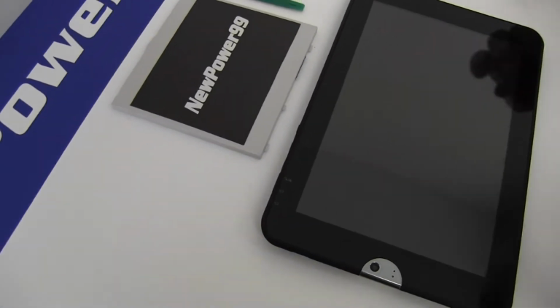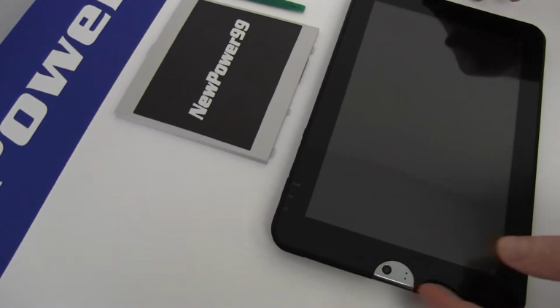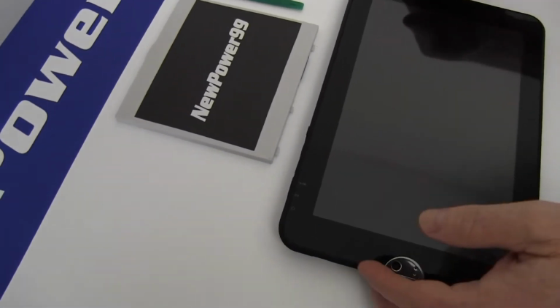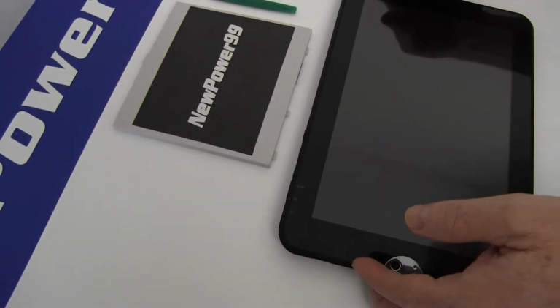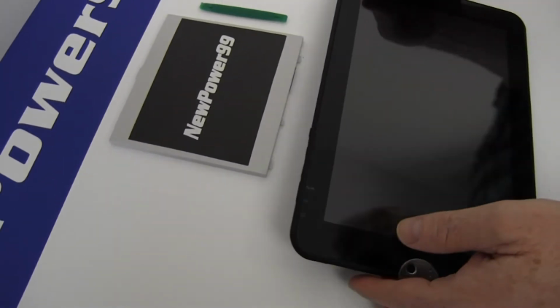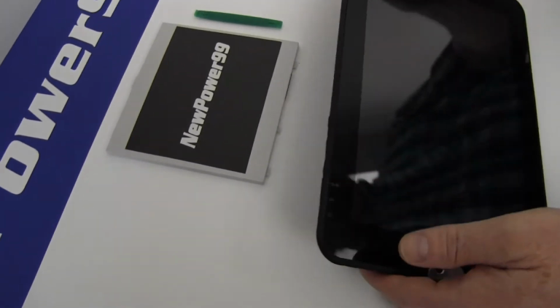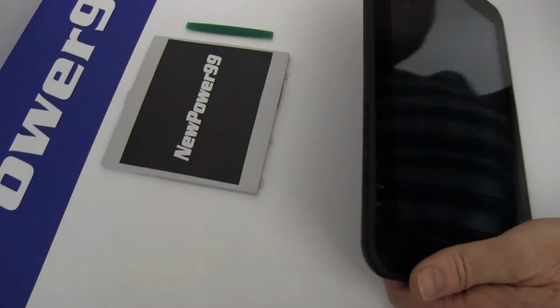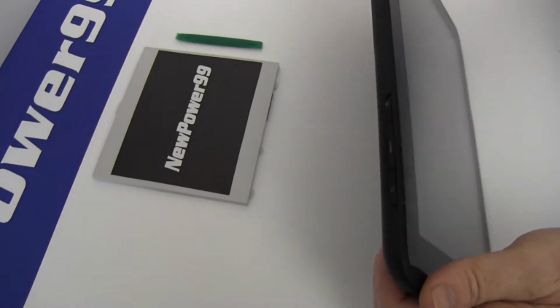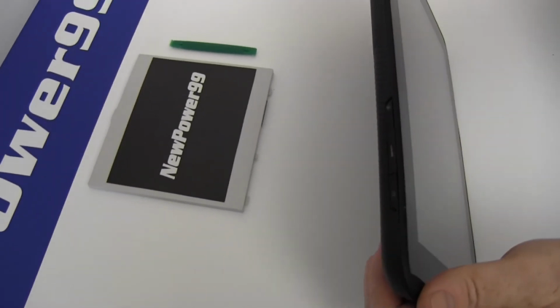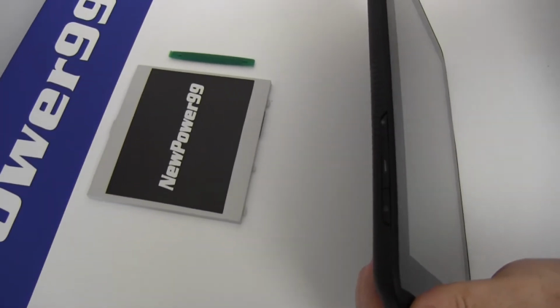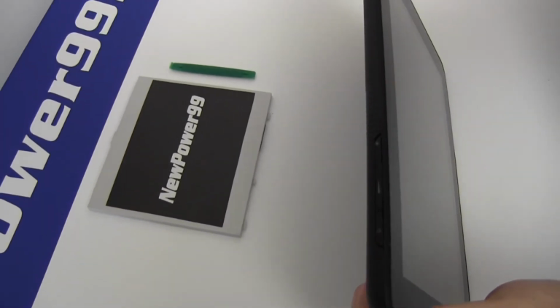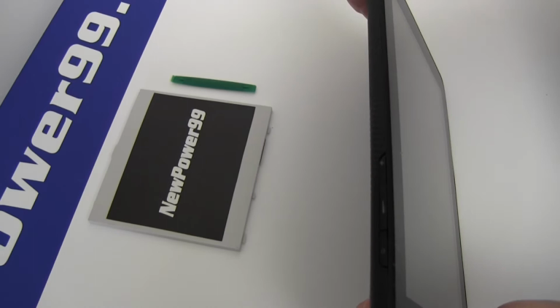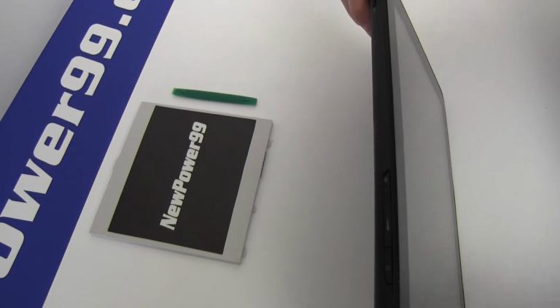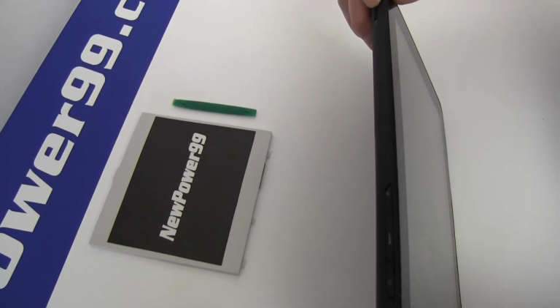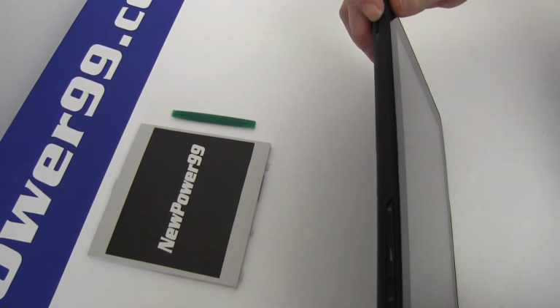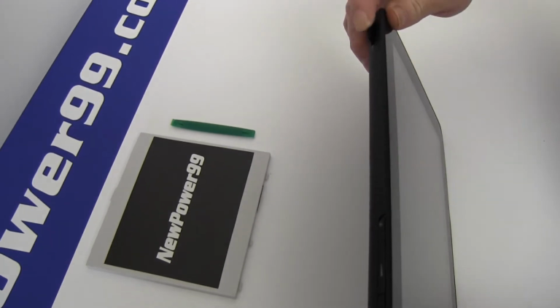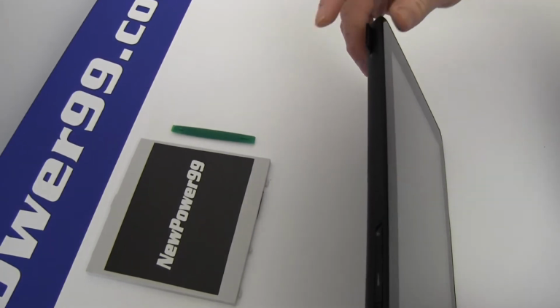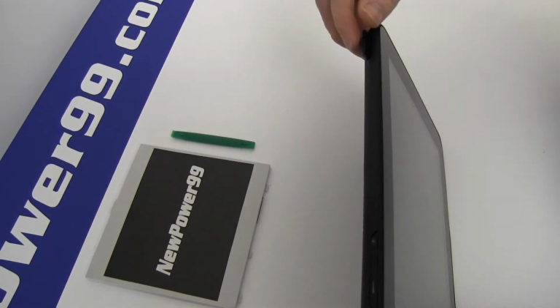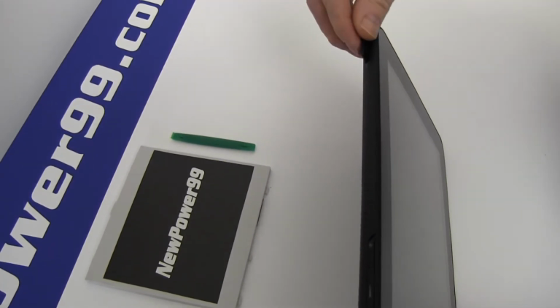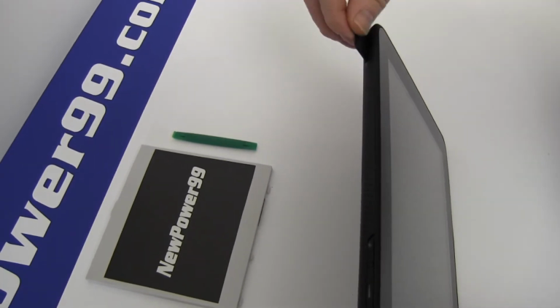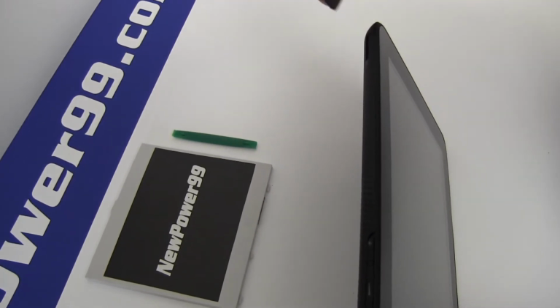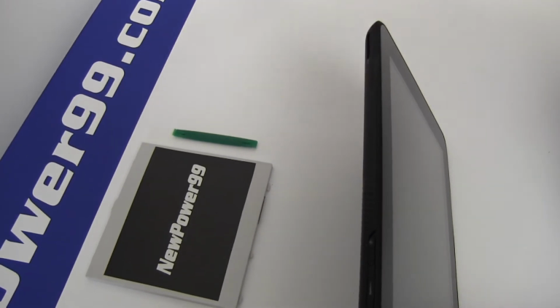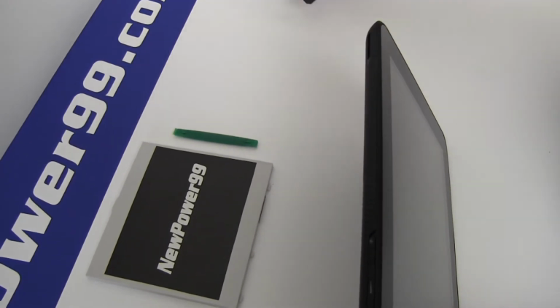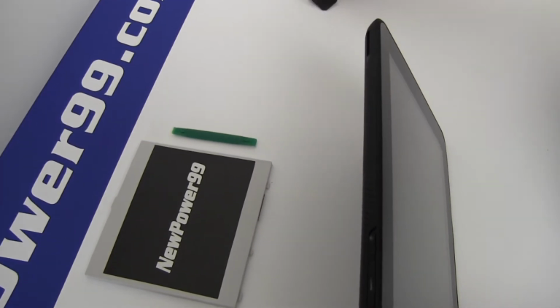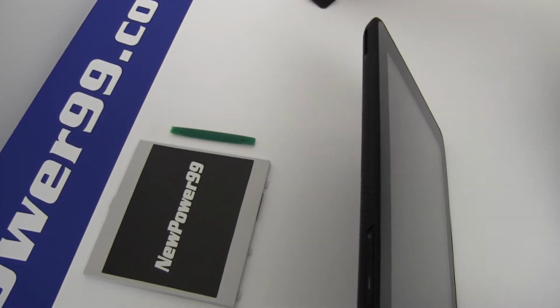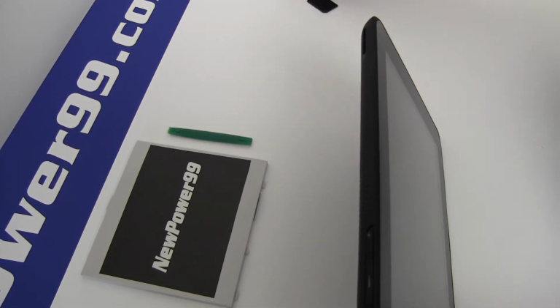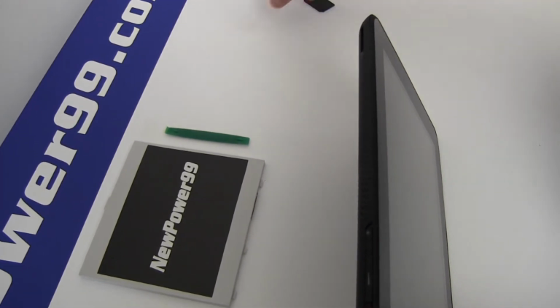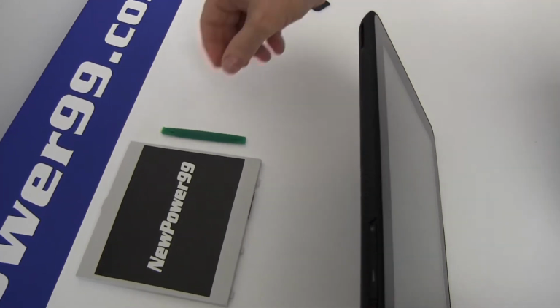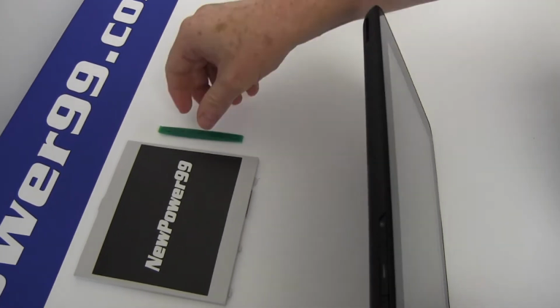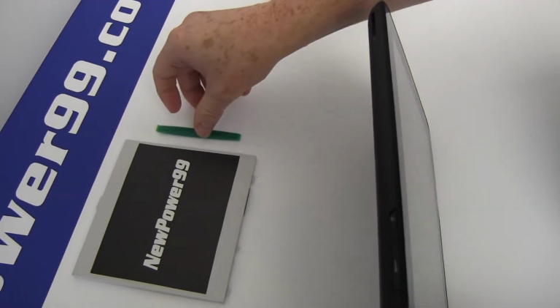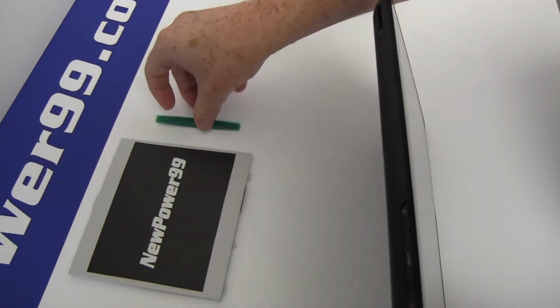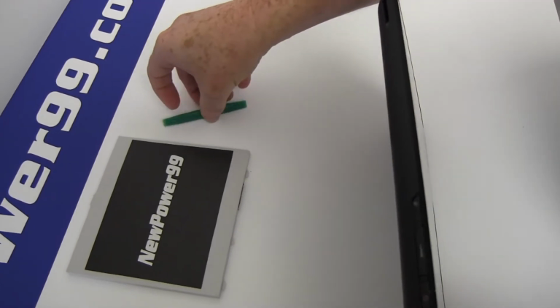Before beginning the battery replacement process, be sure to remove your memory card from the device.